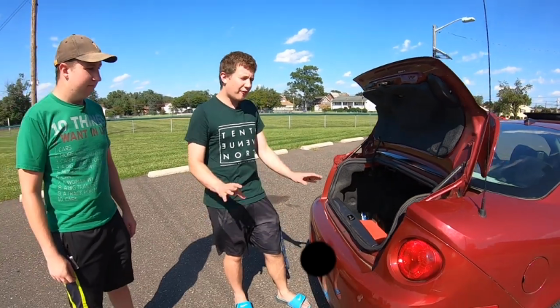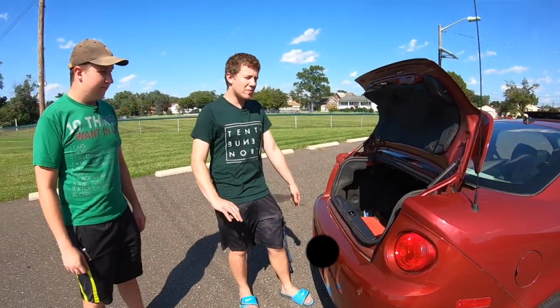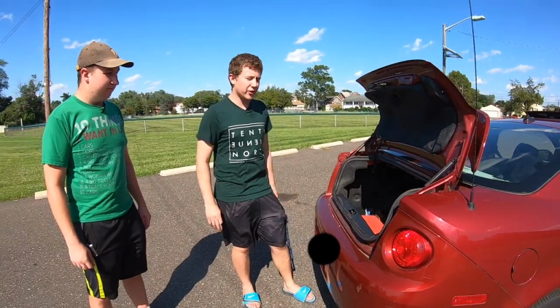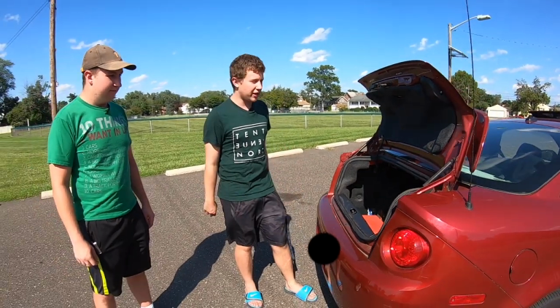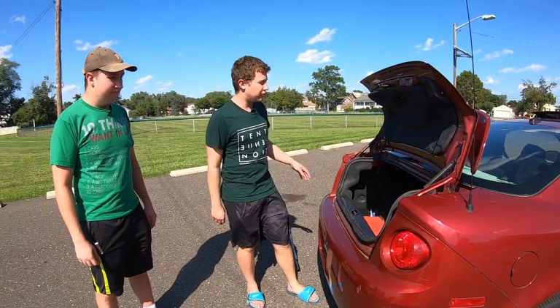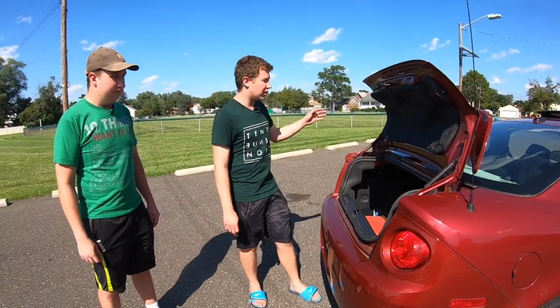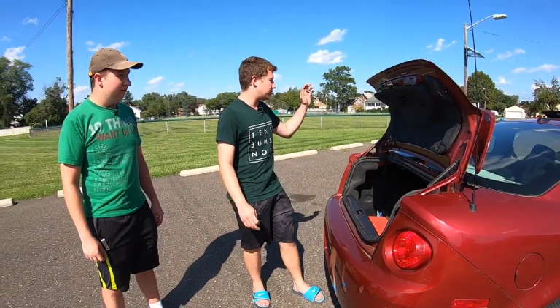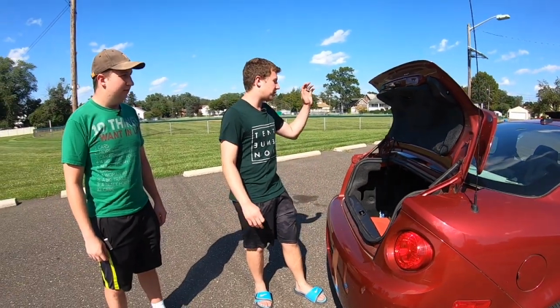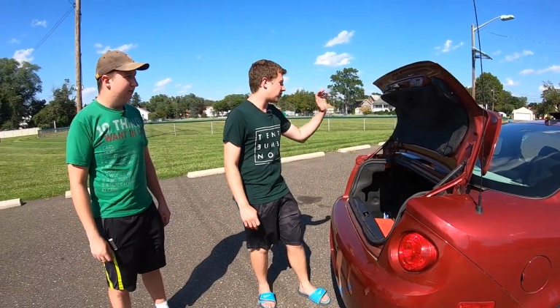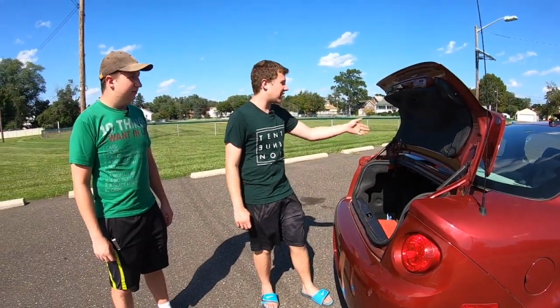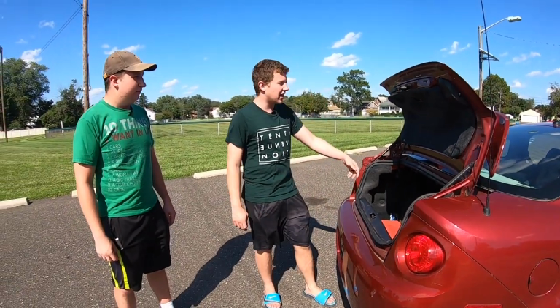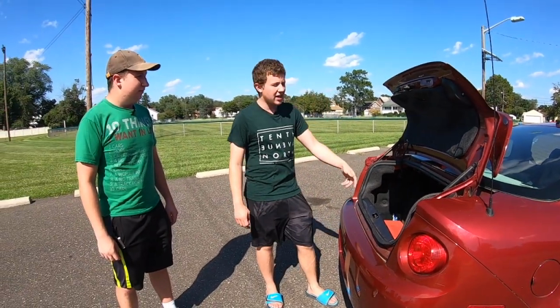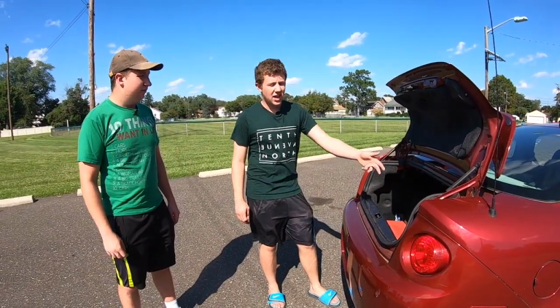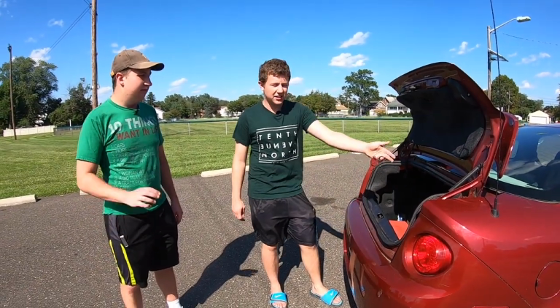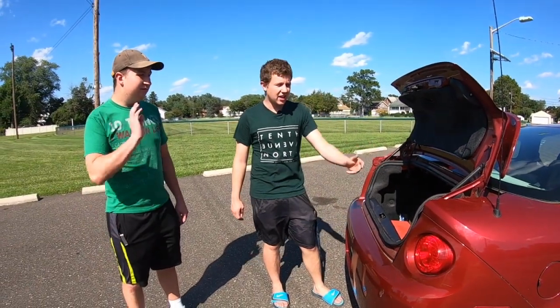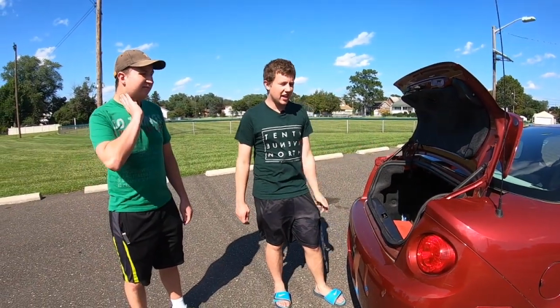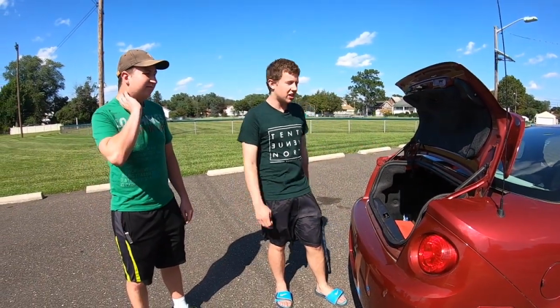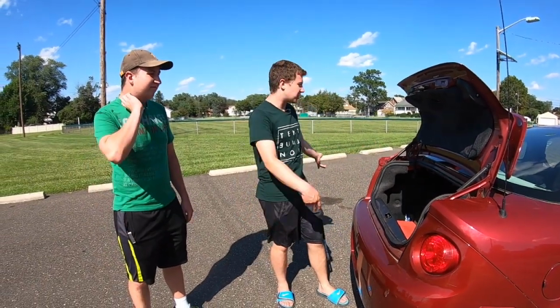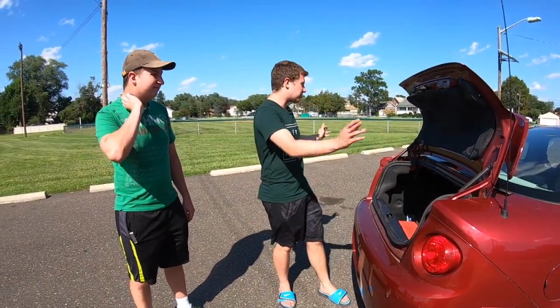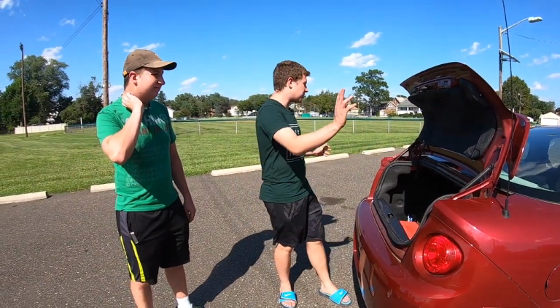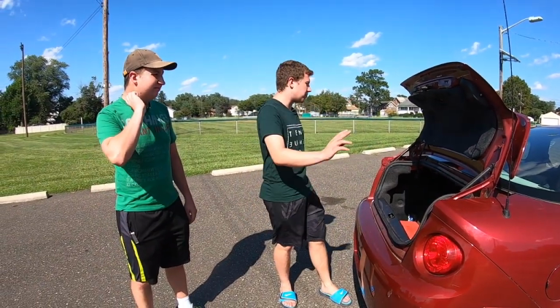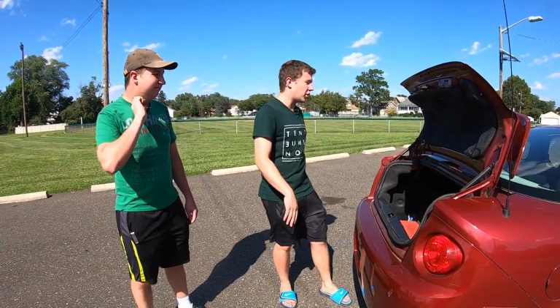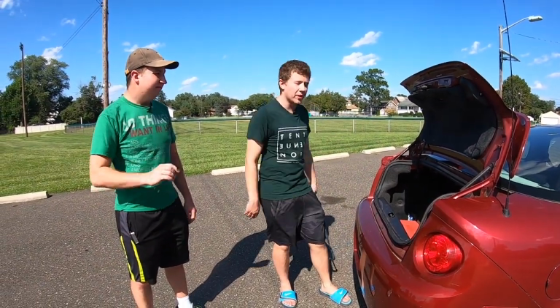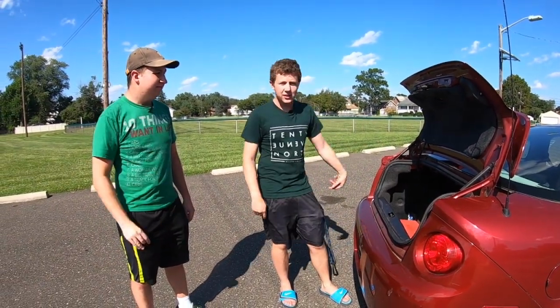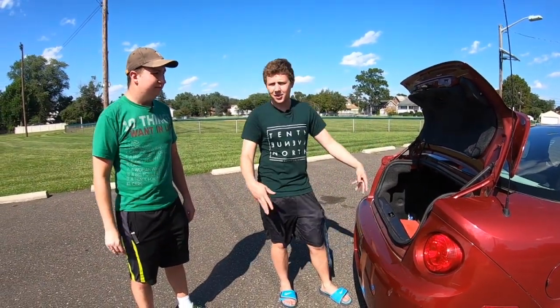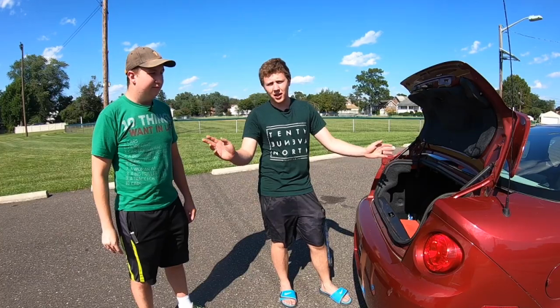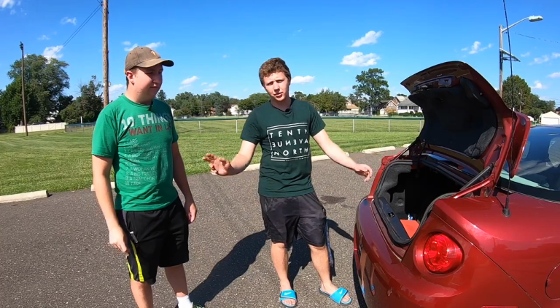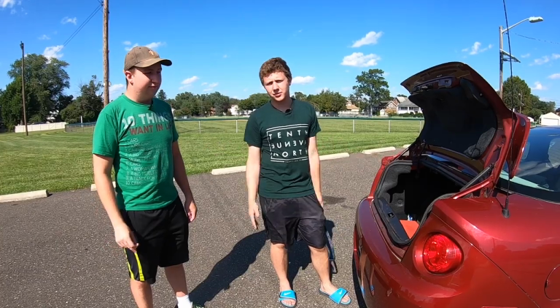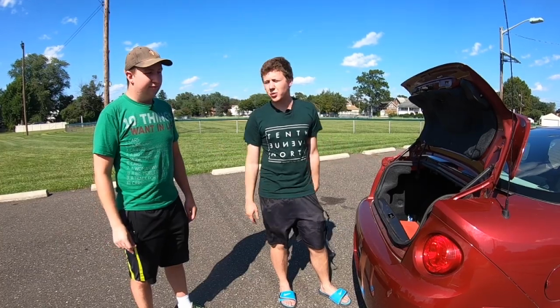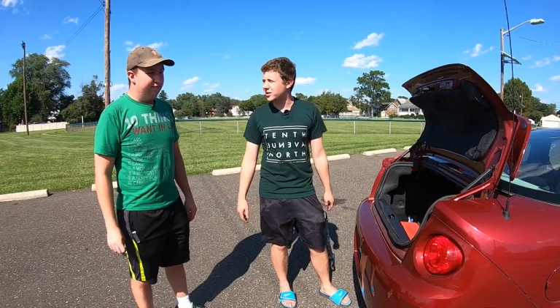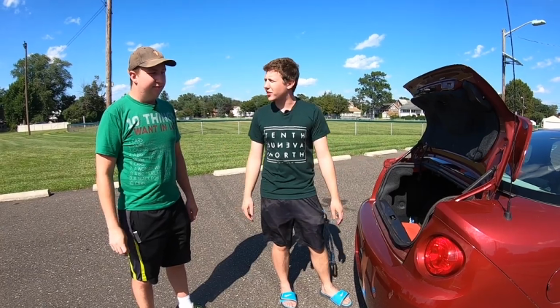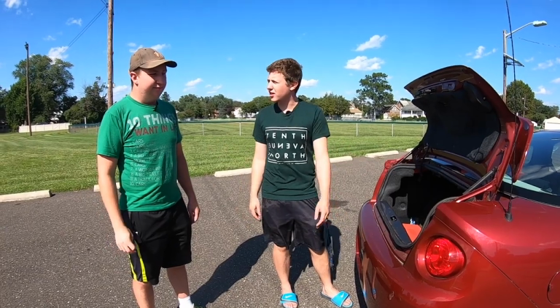This car is notorious for blowing bulbs. Every month I lose either a headlight, a tail light, or a turn signal bulb — something goes out once a month.